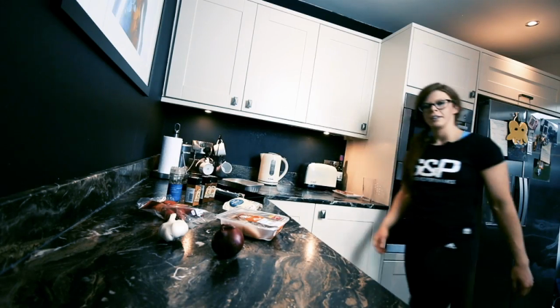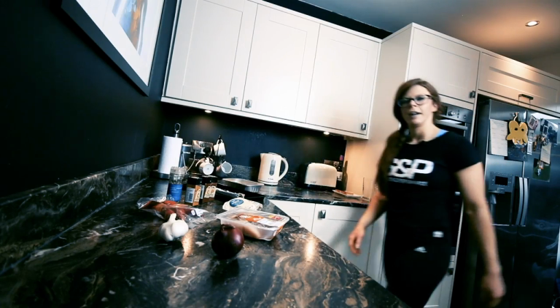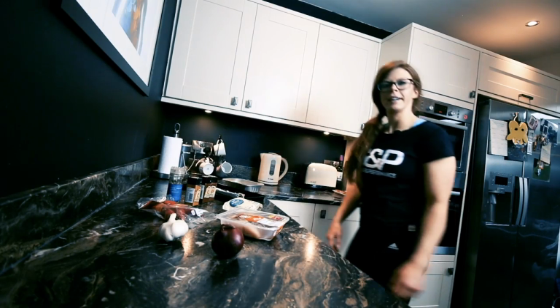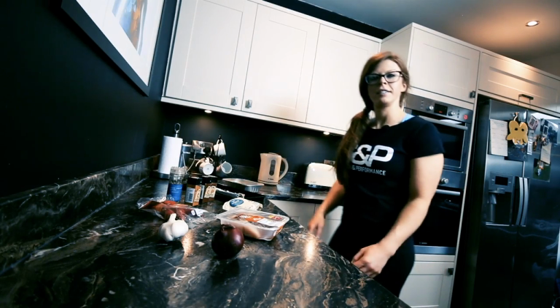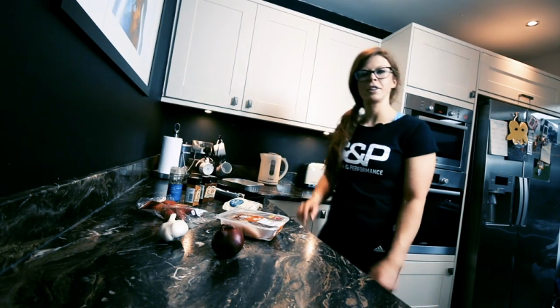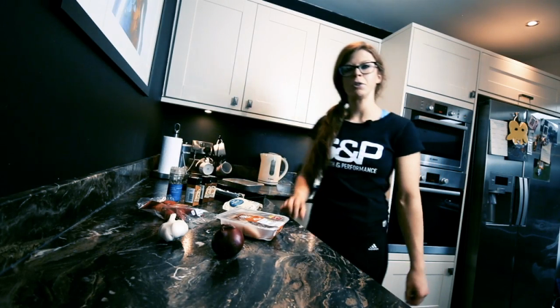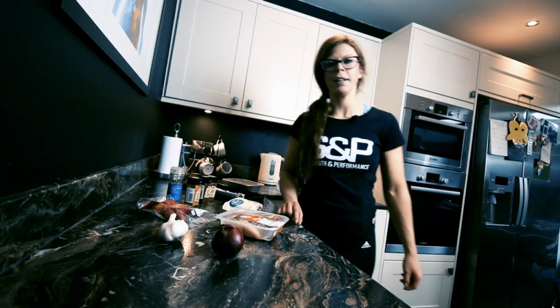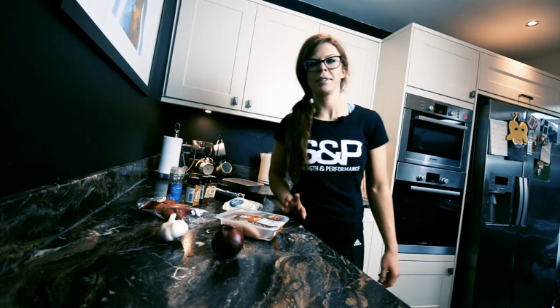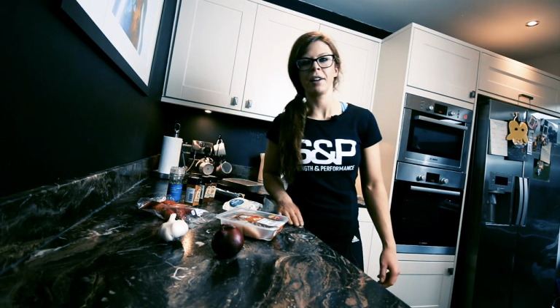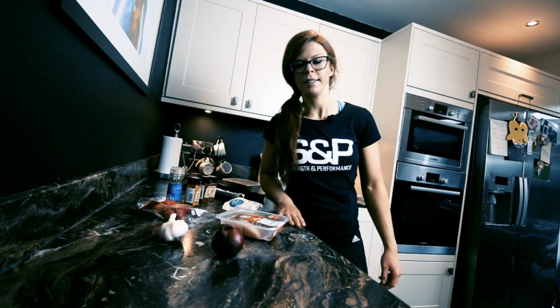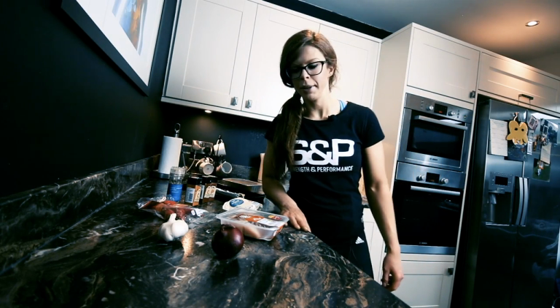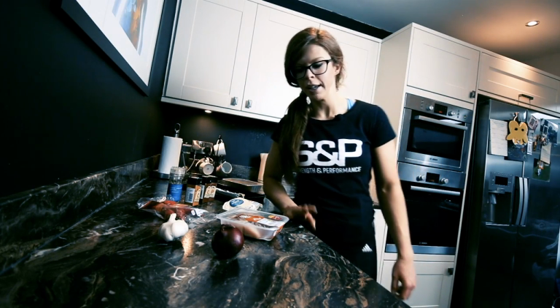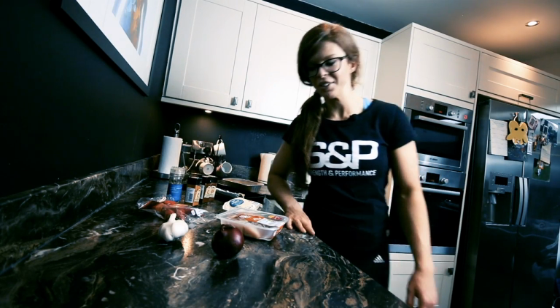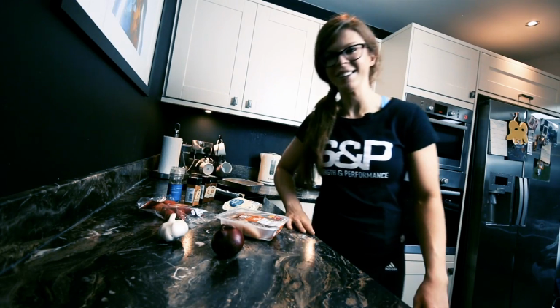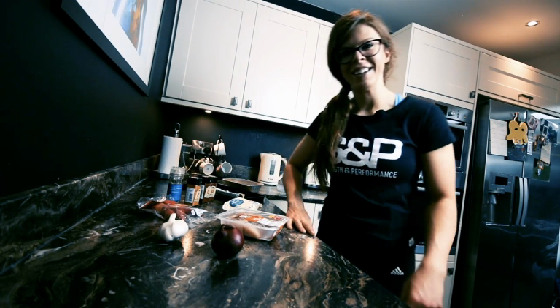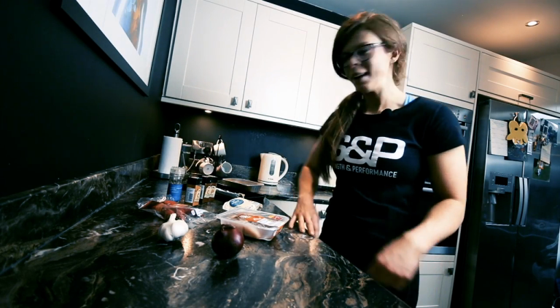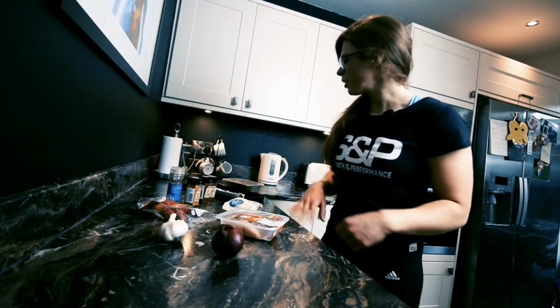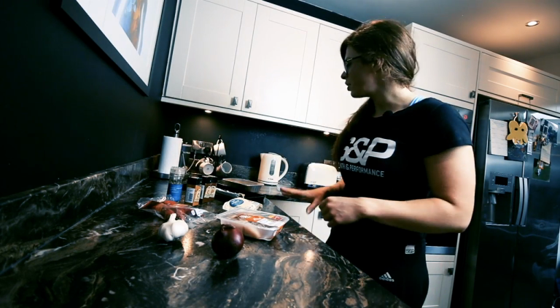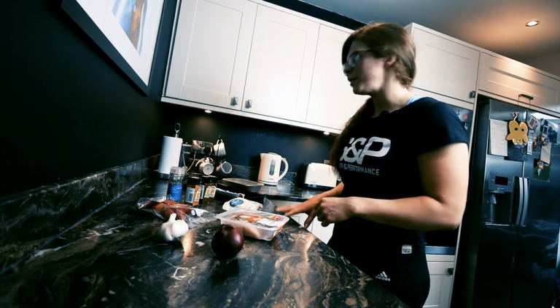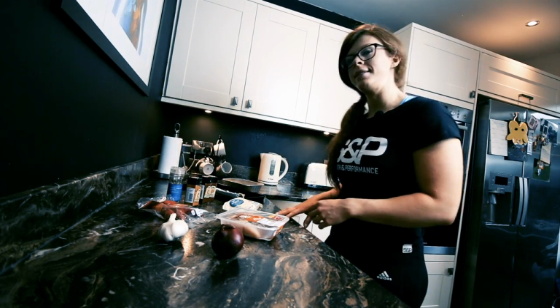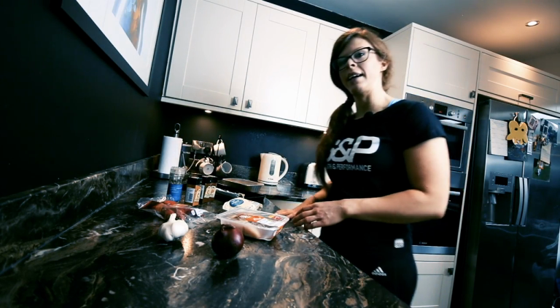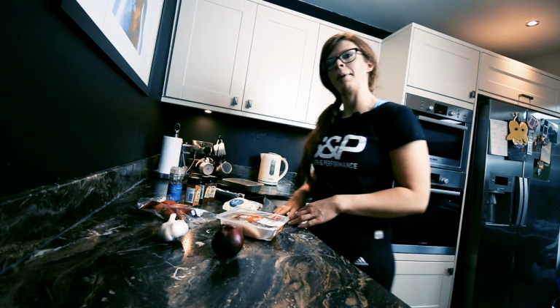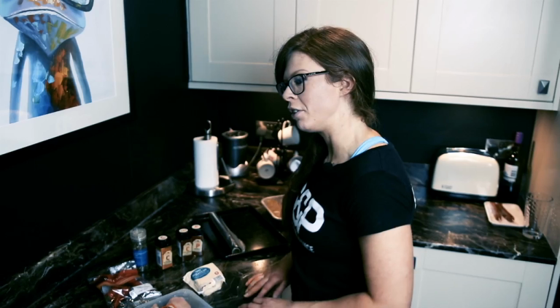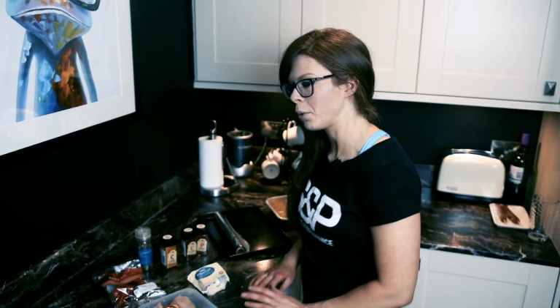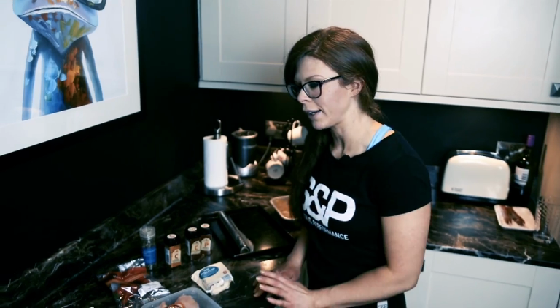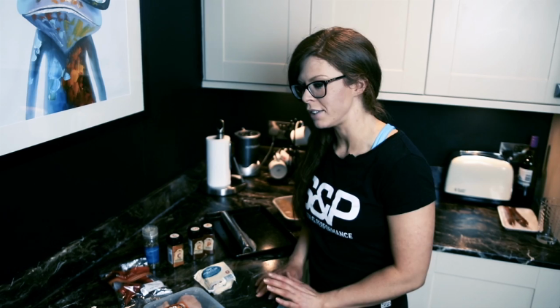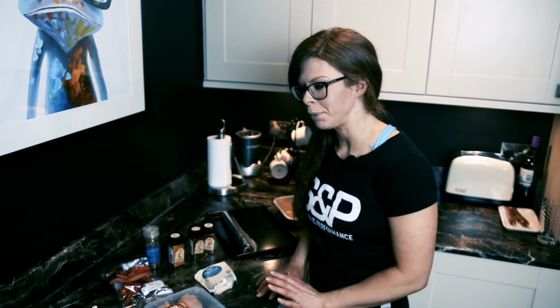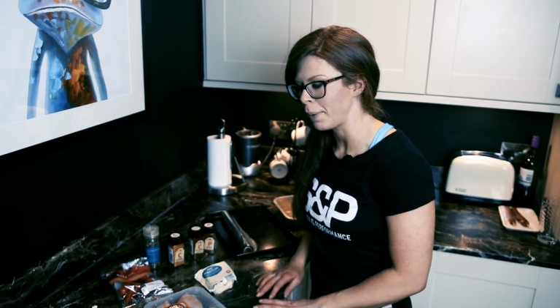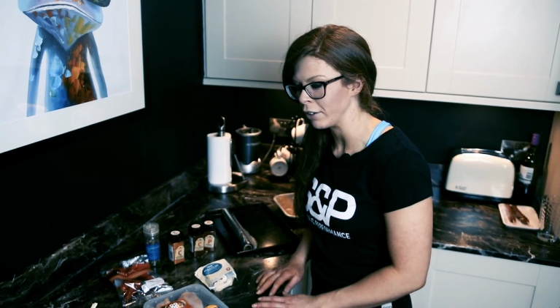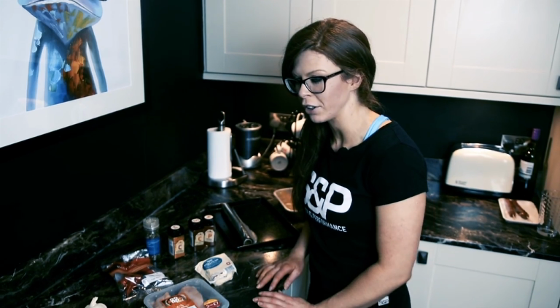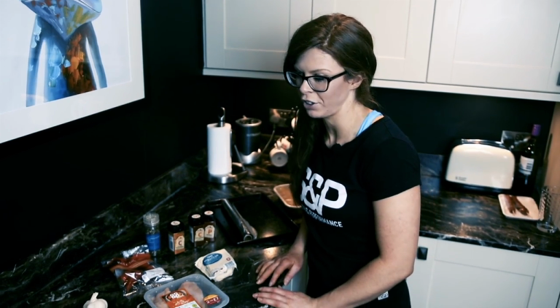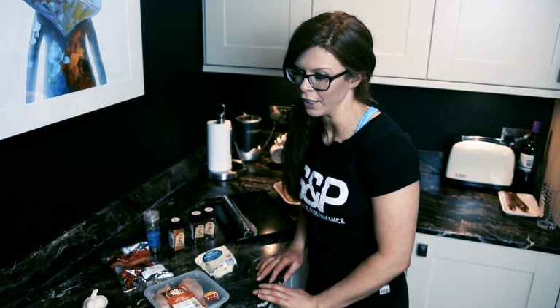Hi guys, it's Coach Pleas. I'm down at S&P Kitchen. I'm just going to talk to you today about another way to prepare and cook your chicken.